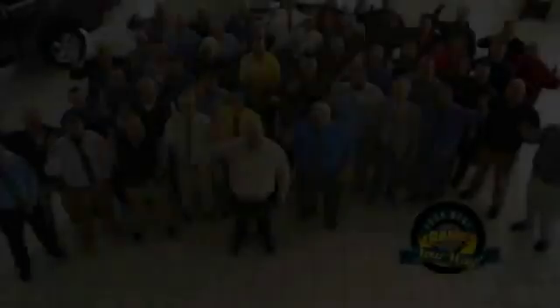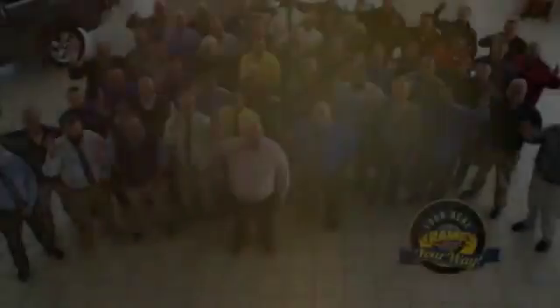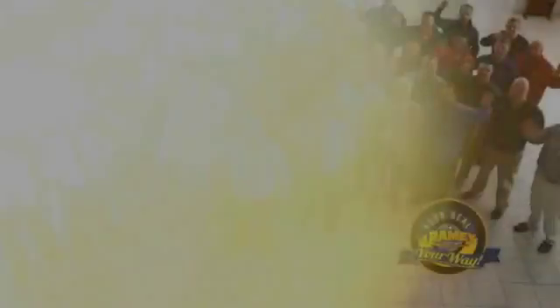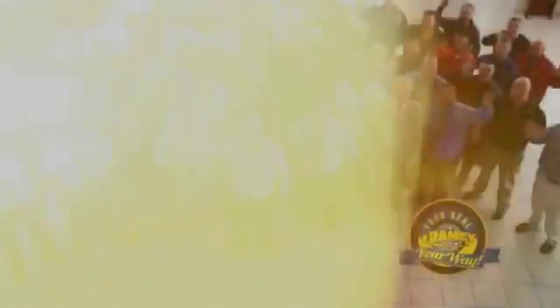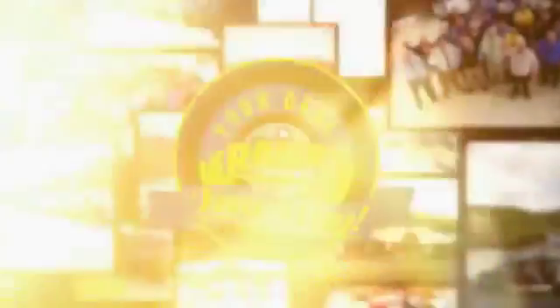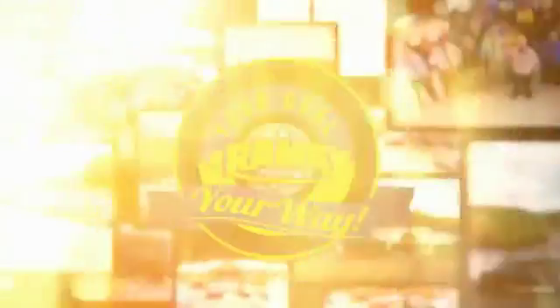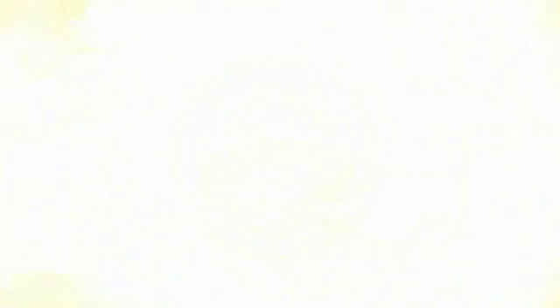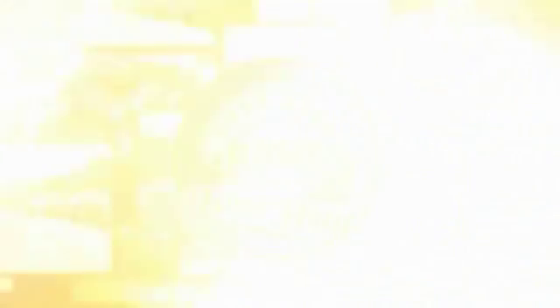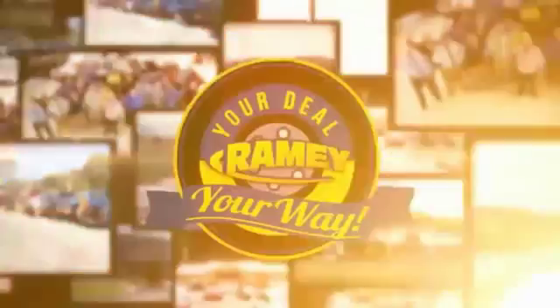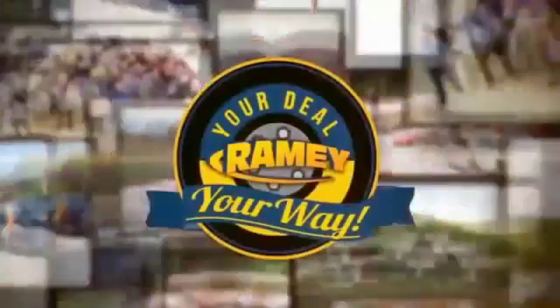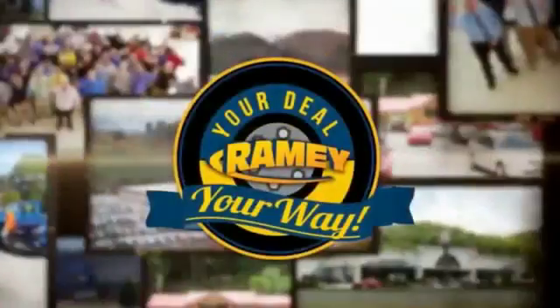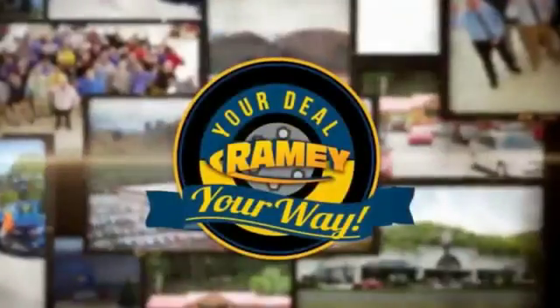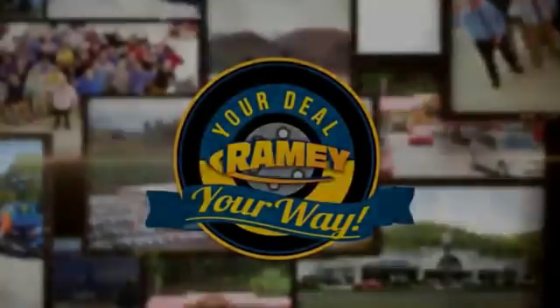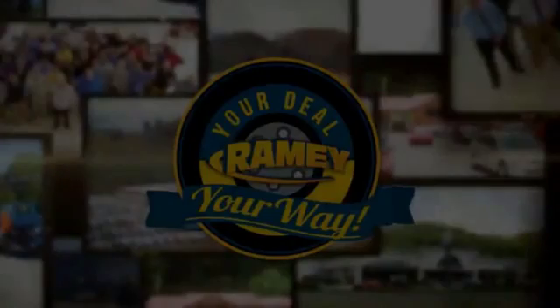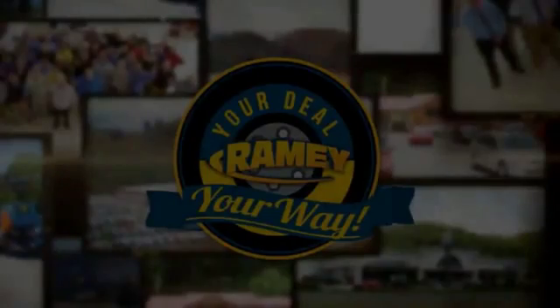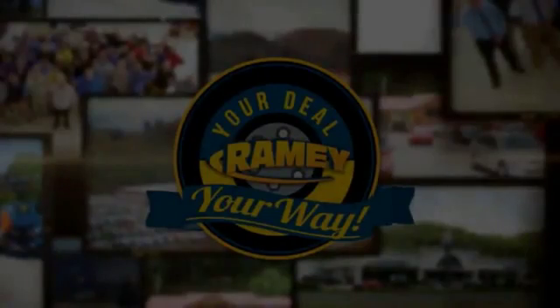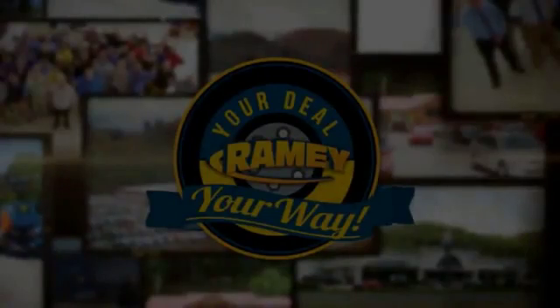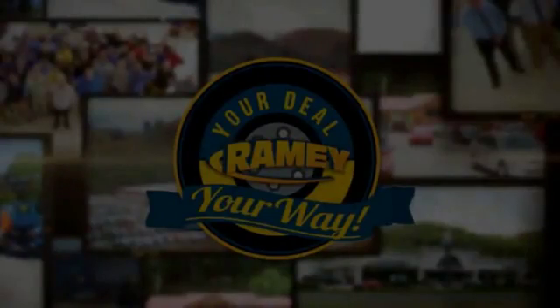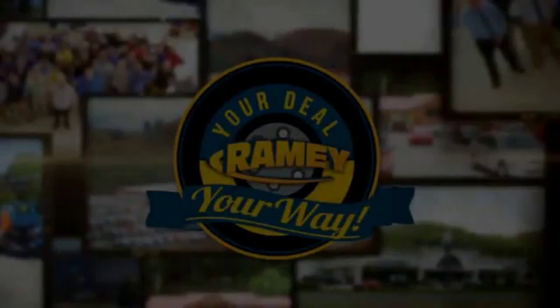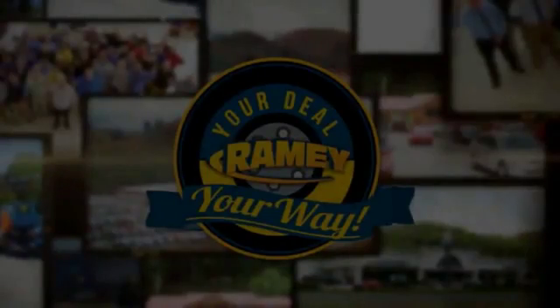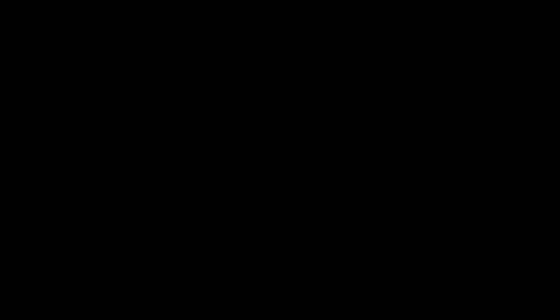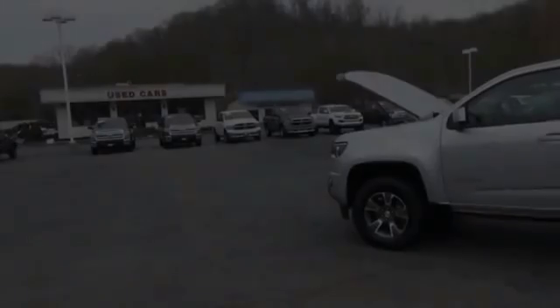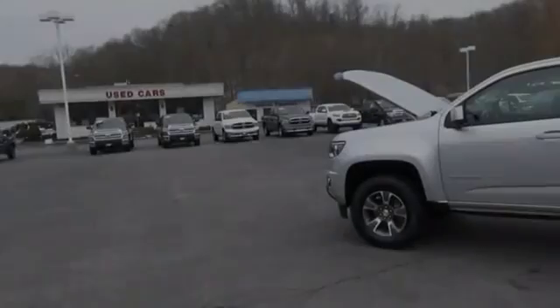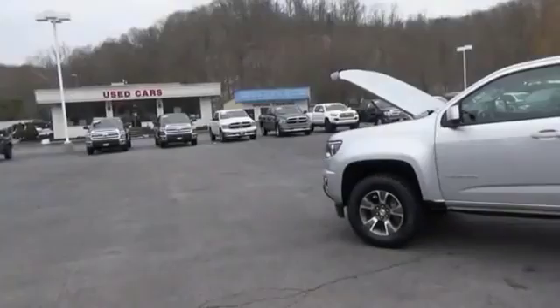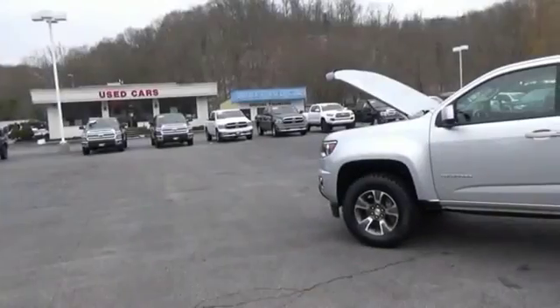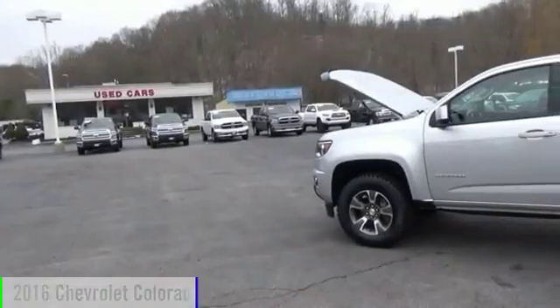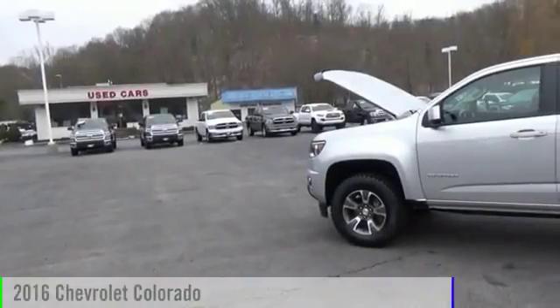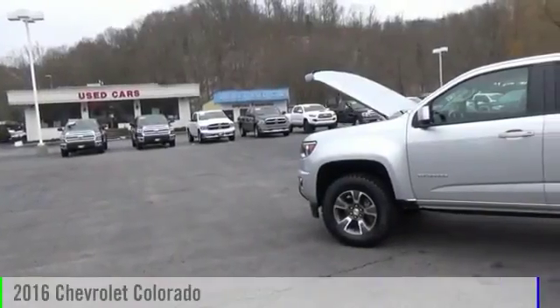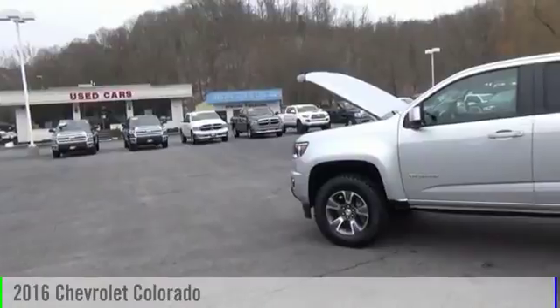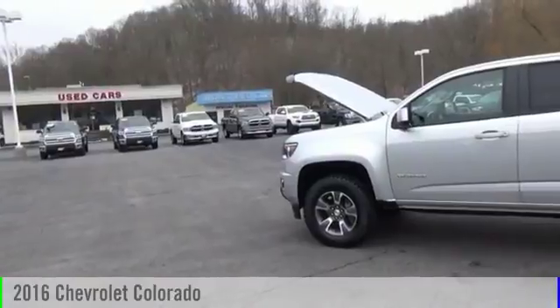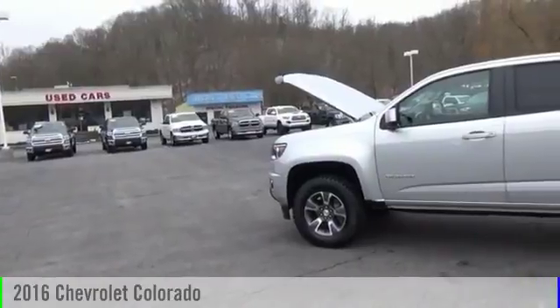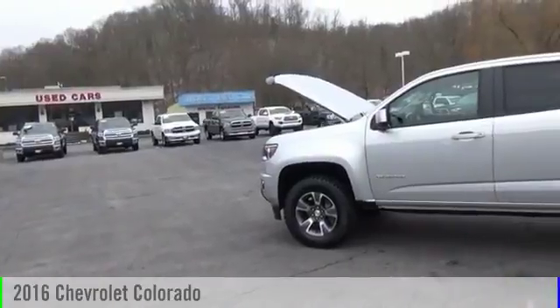At Ramey, it's your deal, your way. 2016 Colorado.